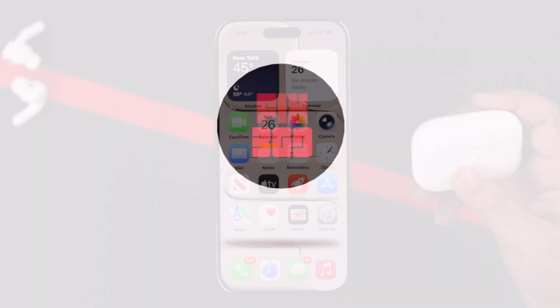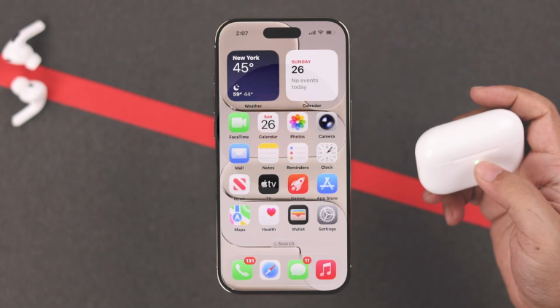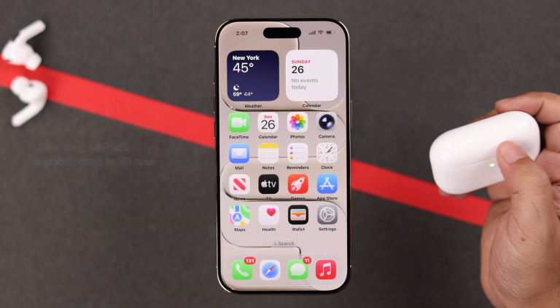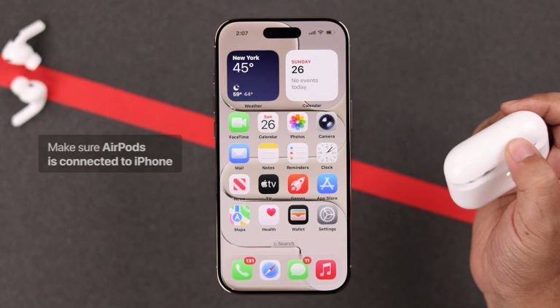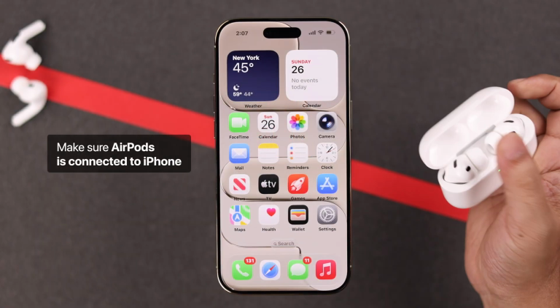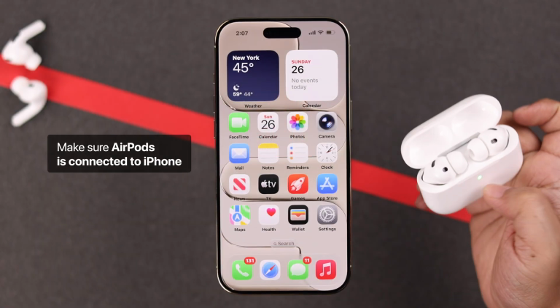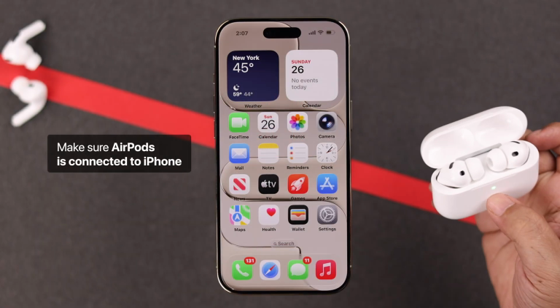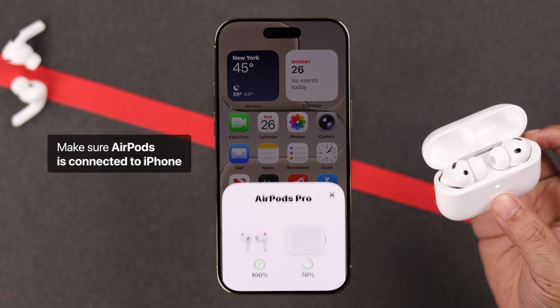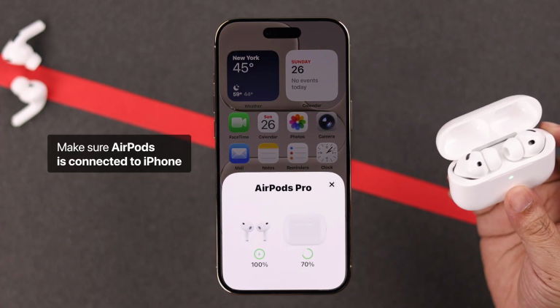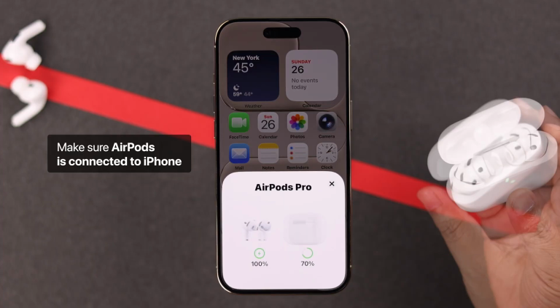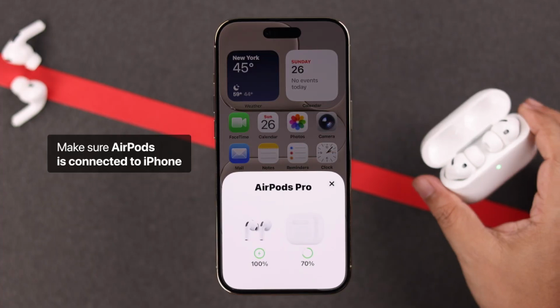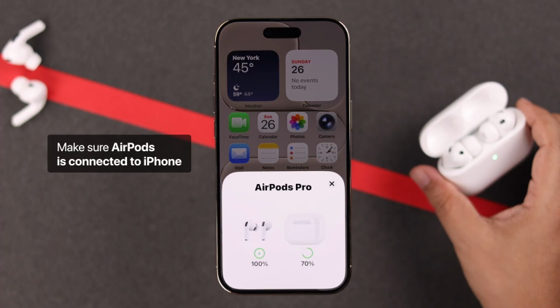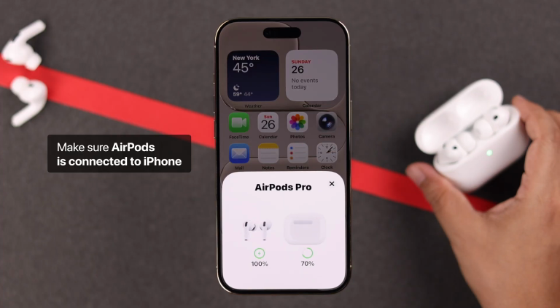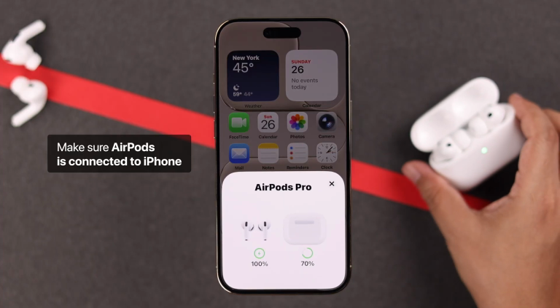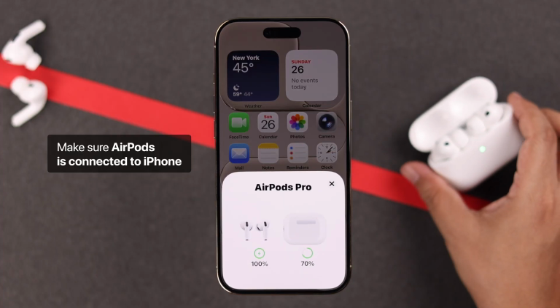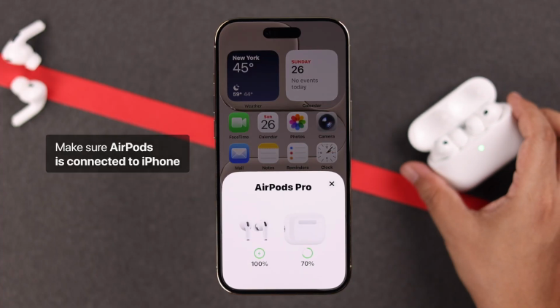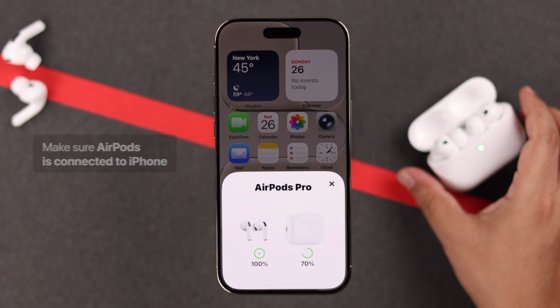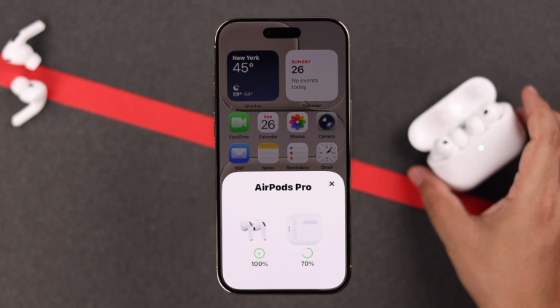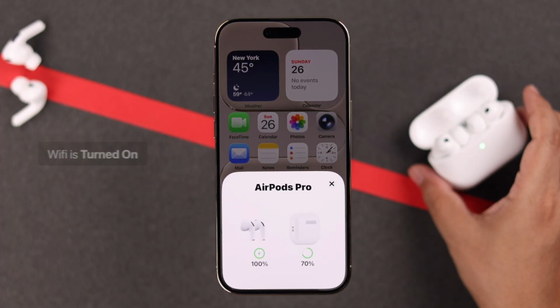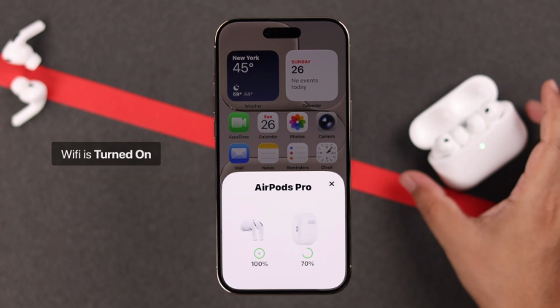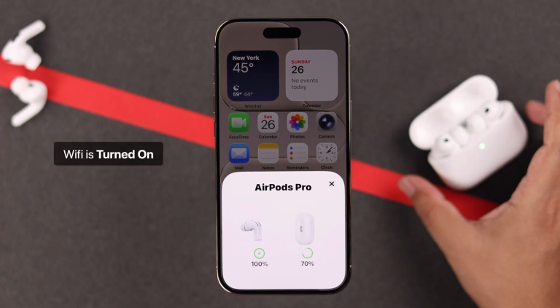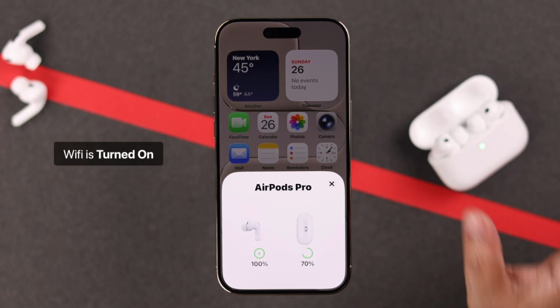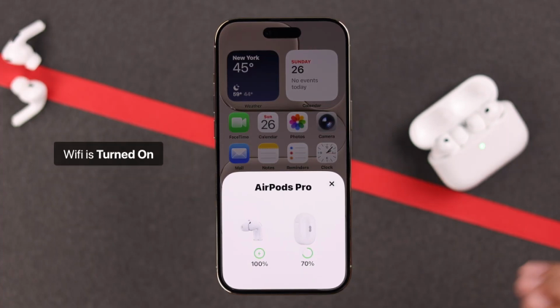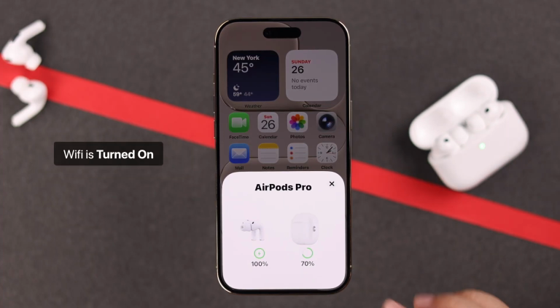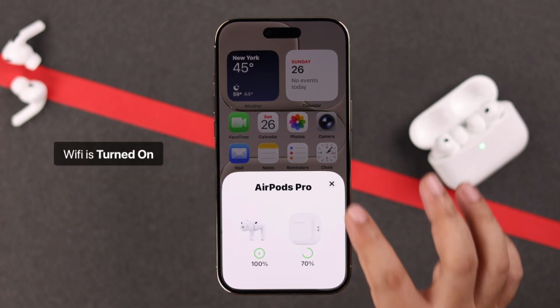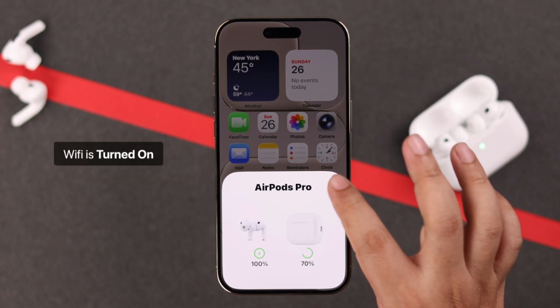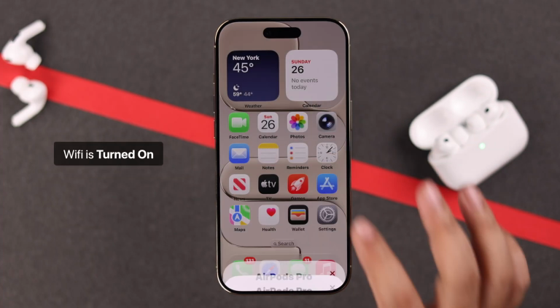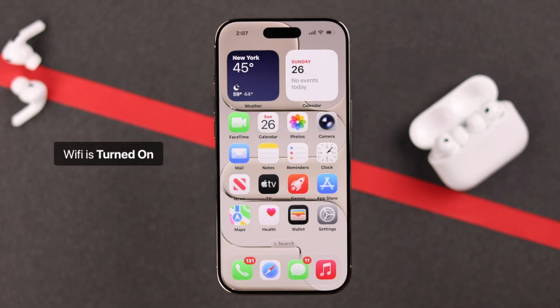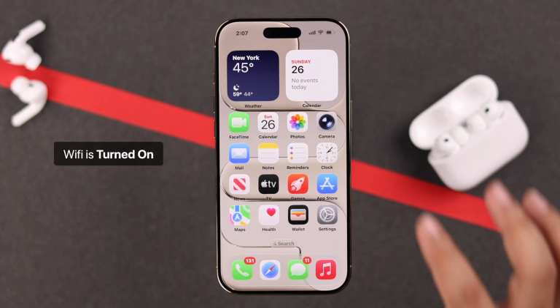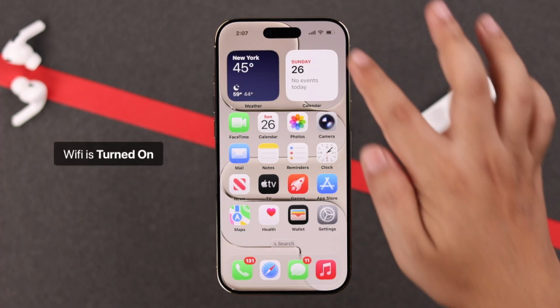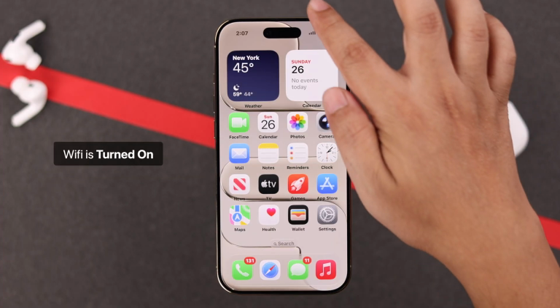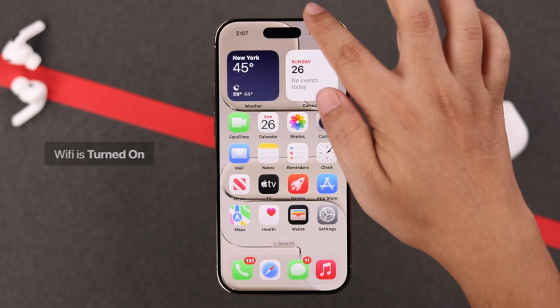First off, make sure your AirPods are connected to the iPhone and the Wi-Fi is turned on.